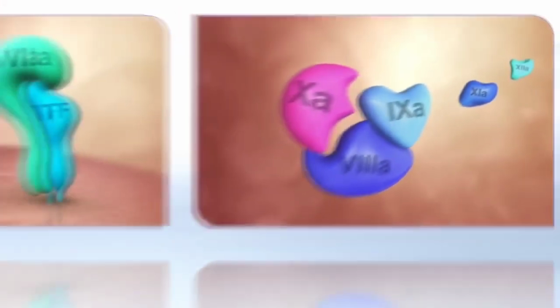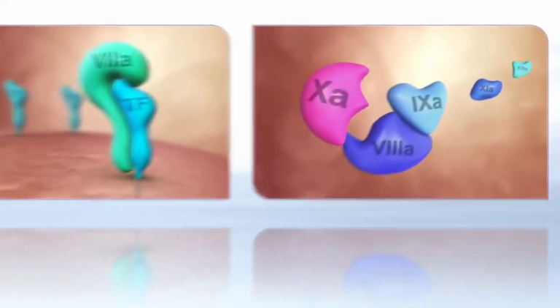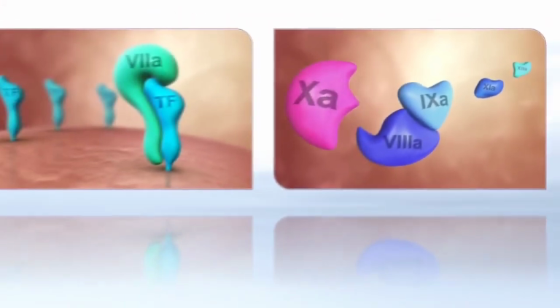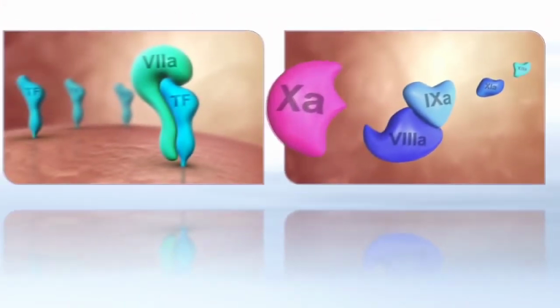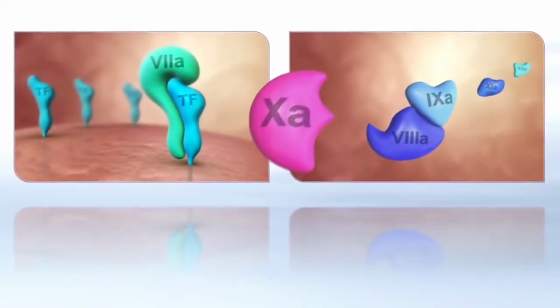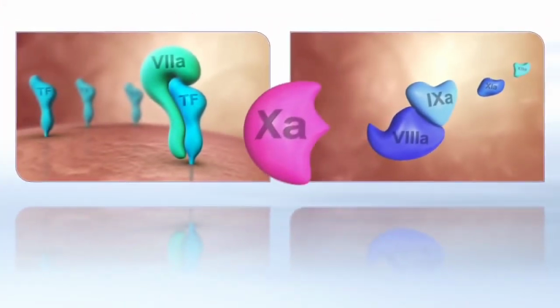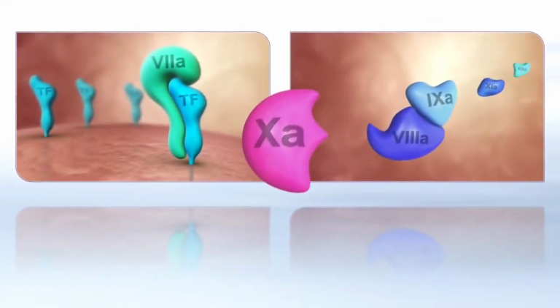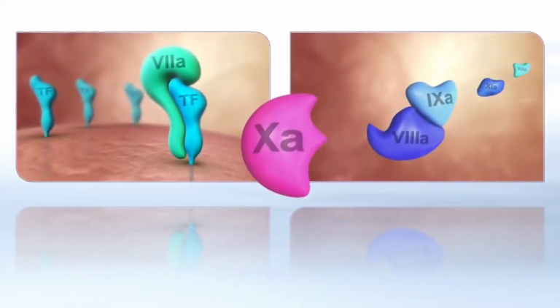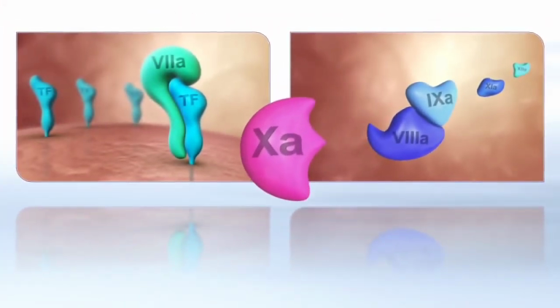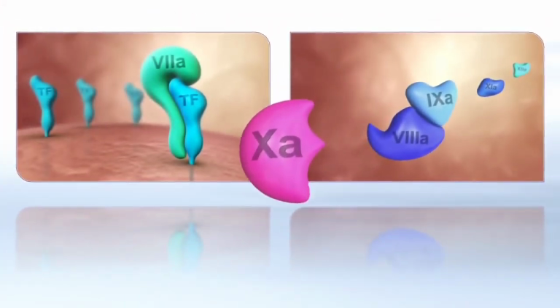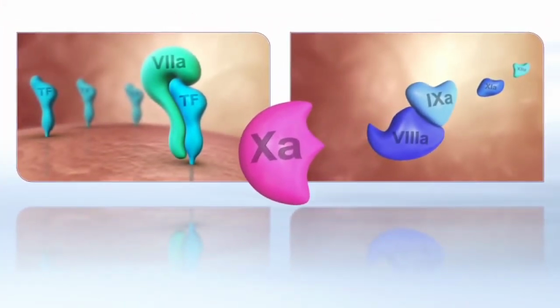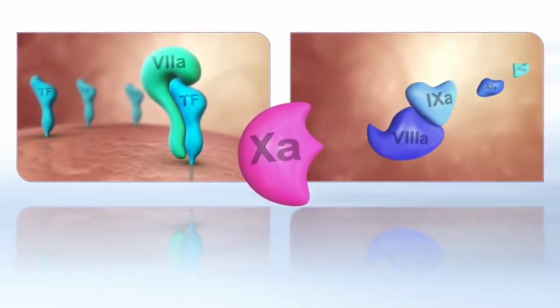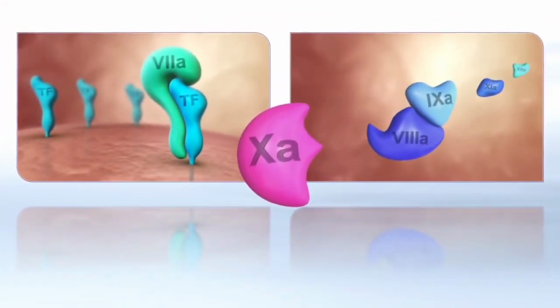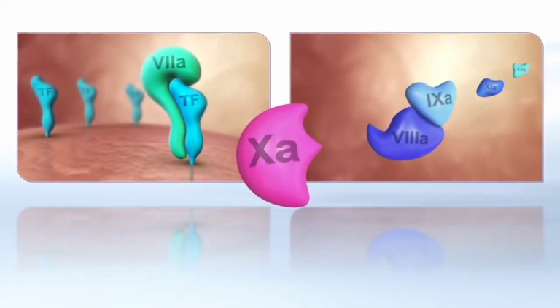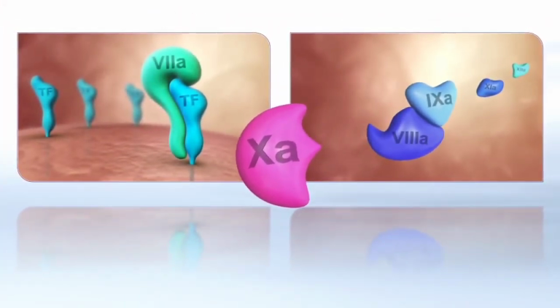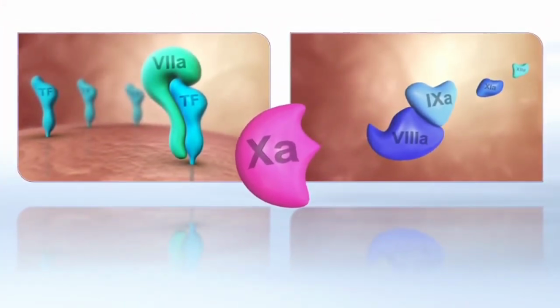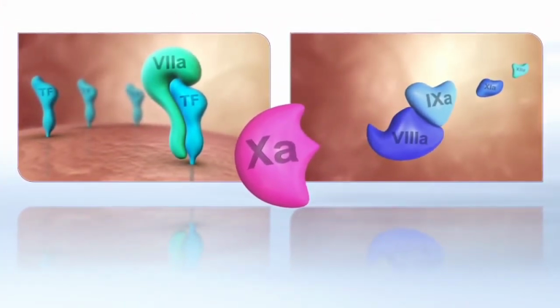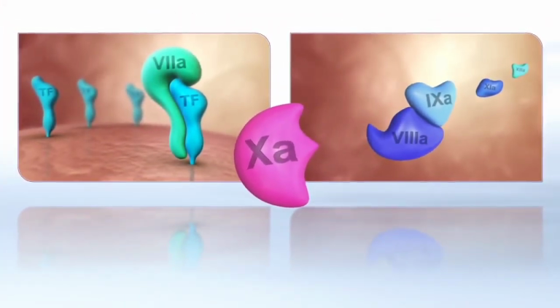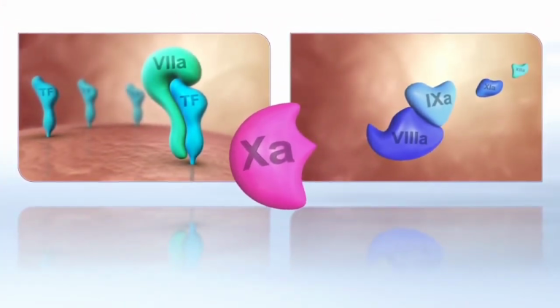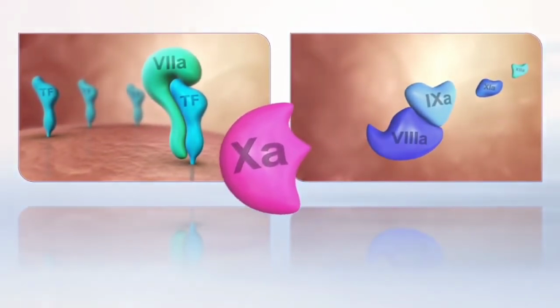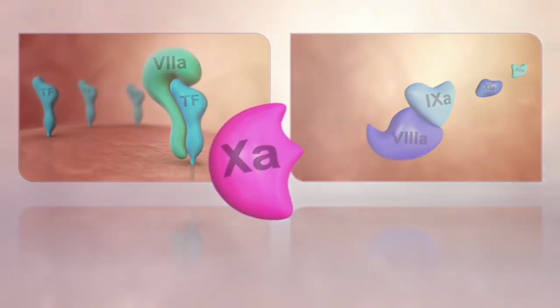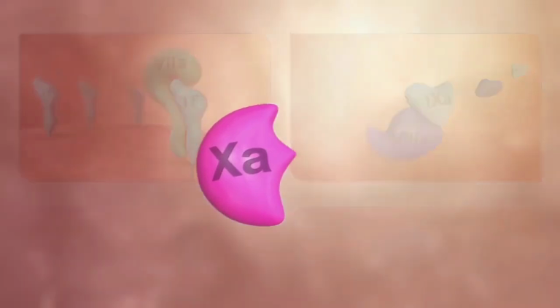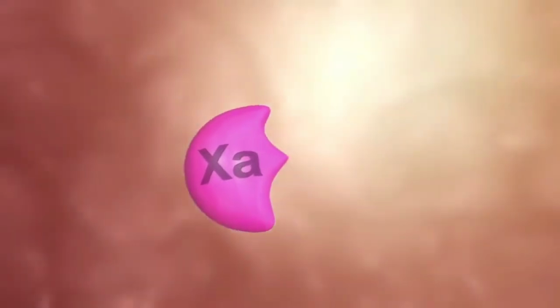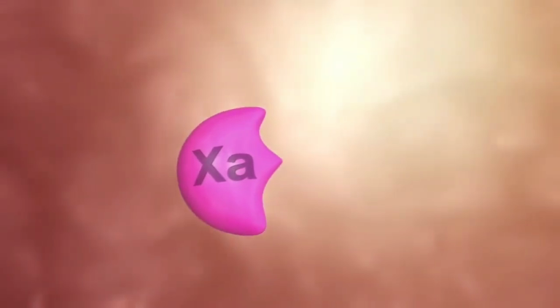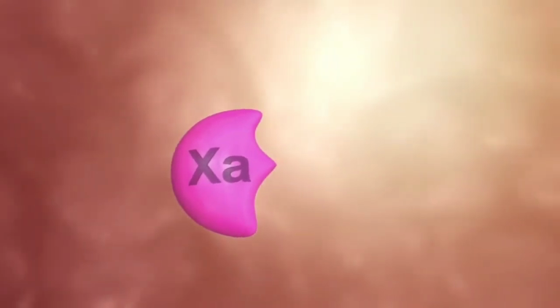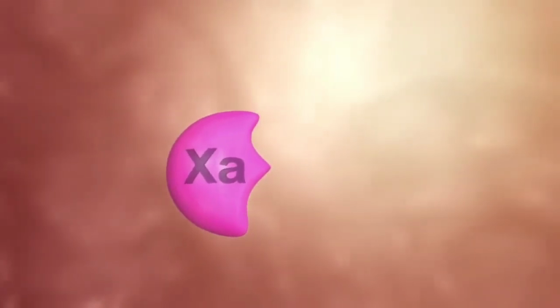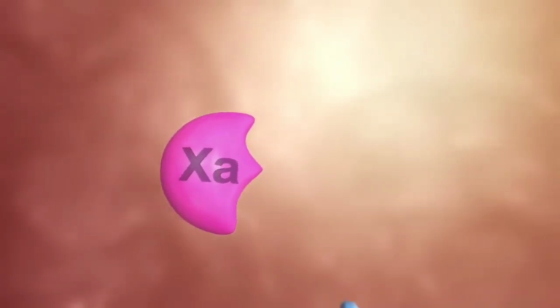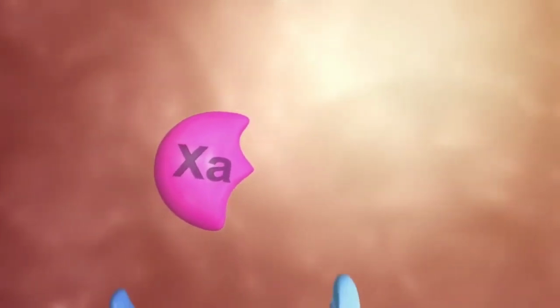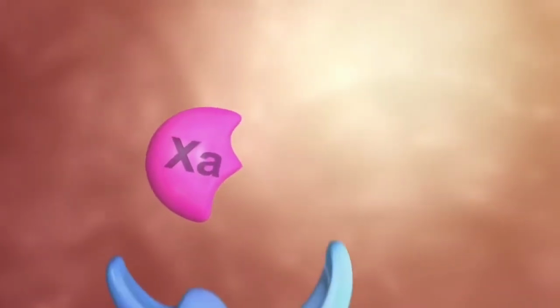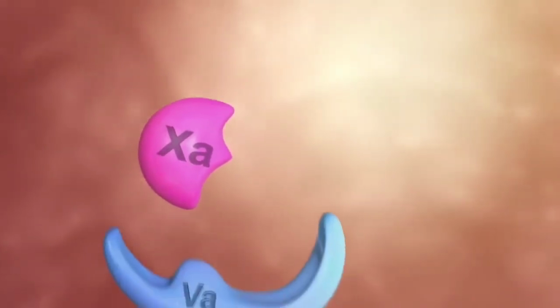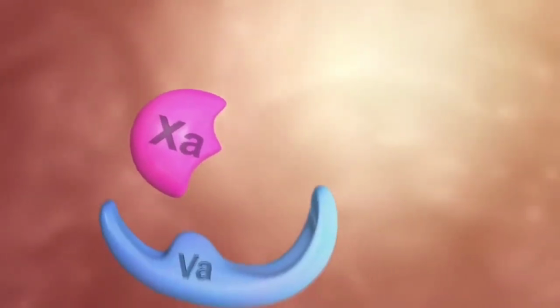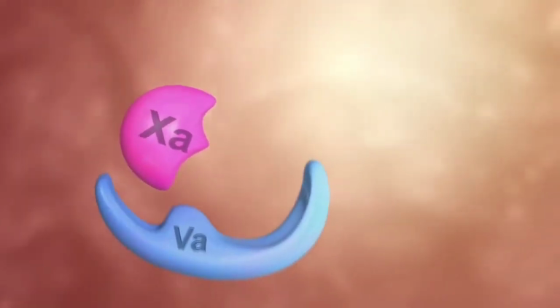Since the two pathways merge at the level of factor Xa, this factor has a pivotal role in the coagulation cascade.